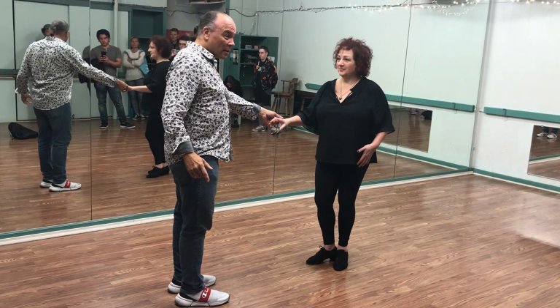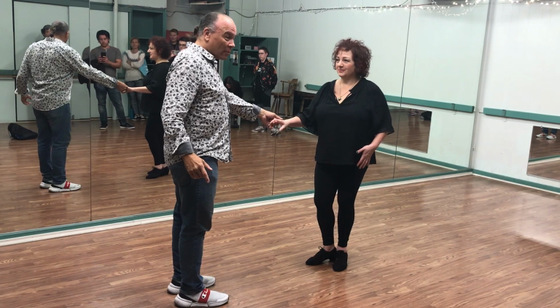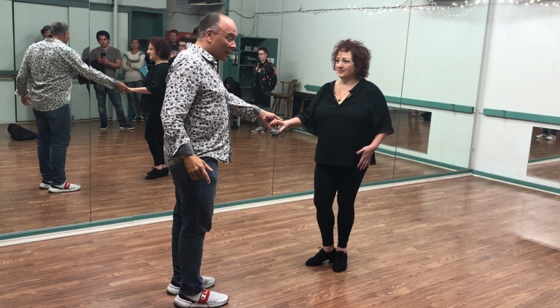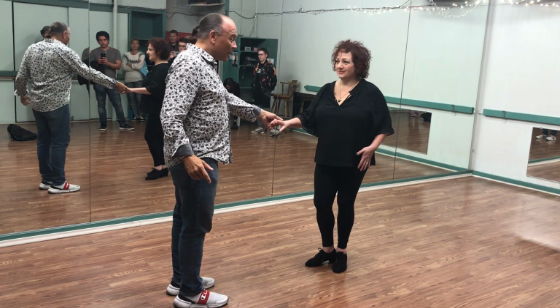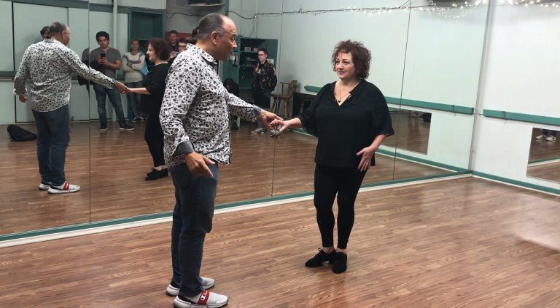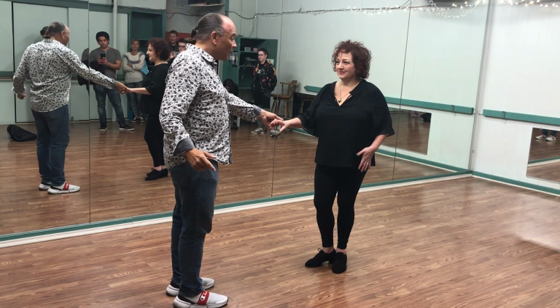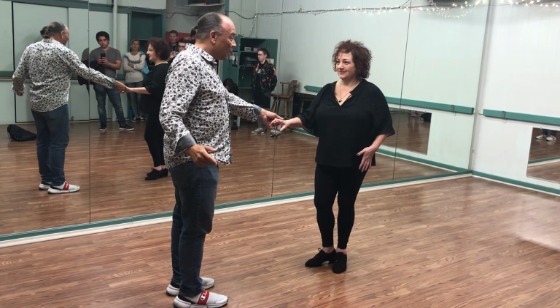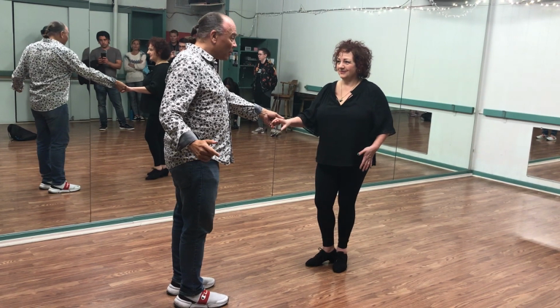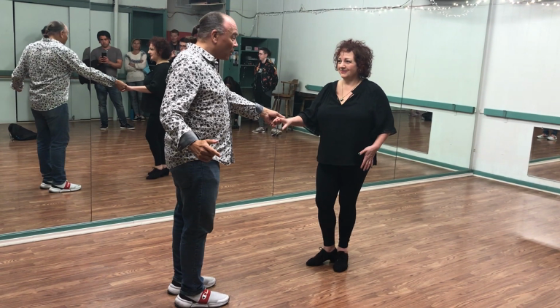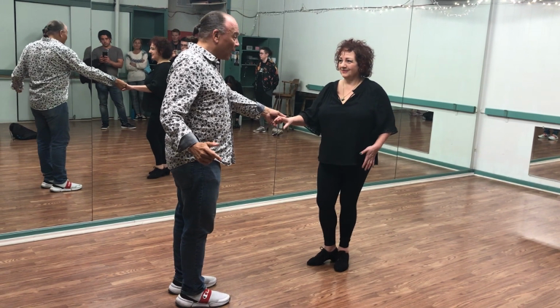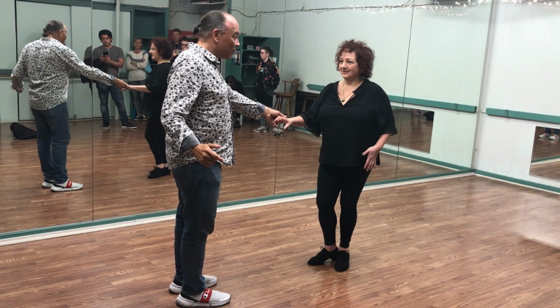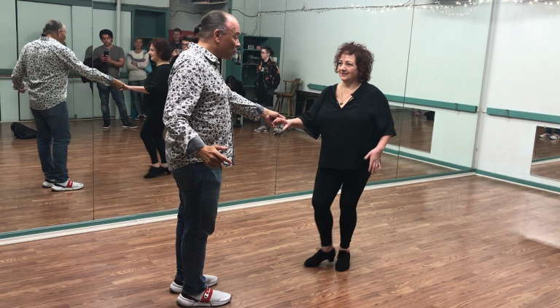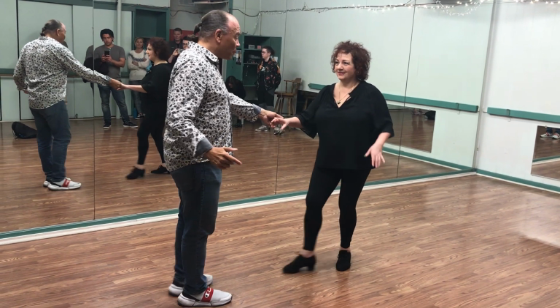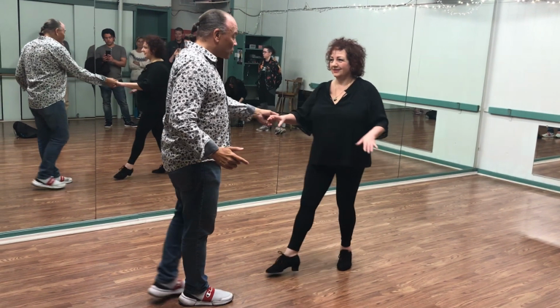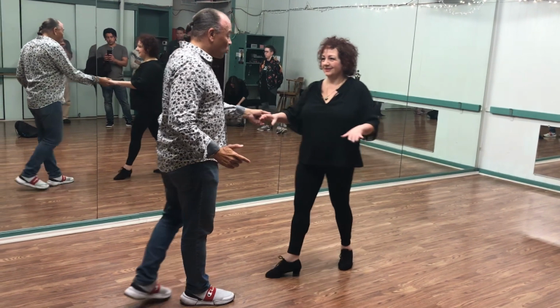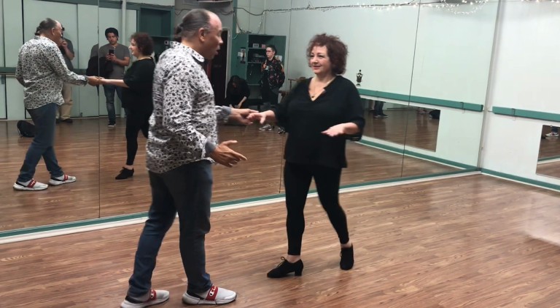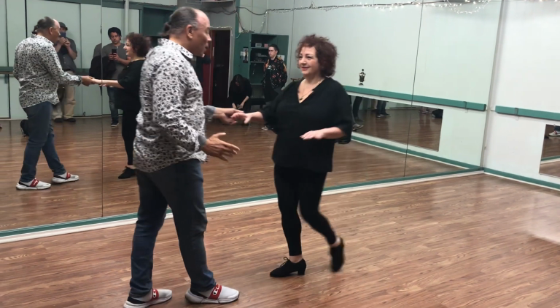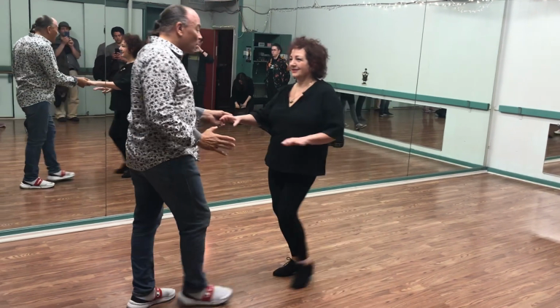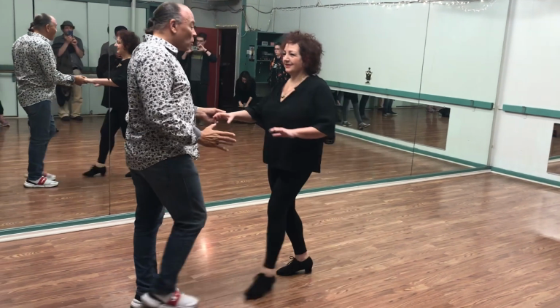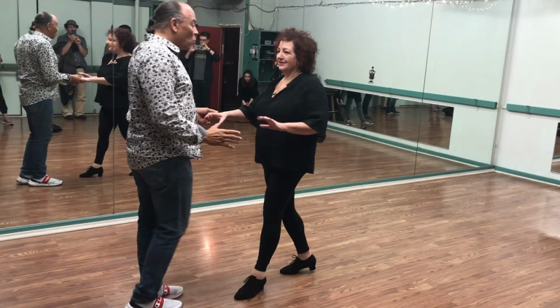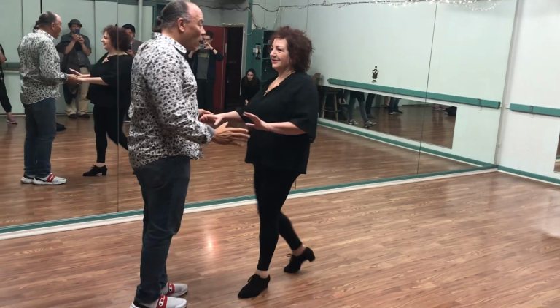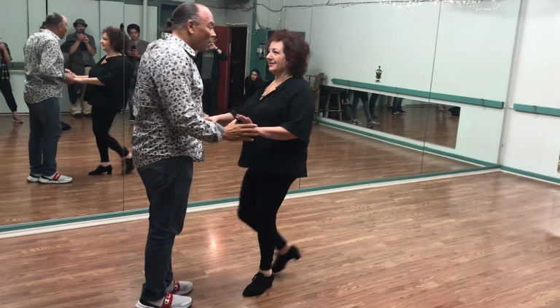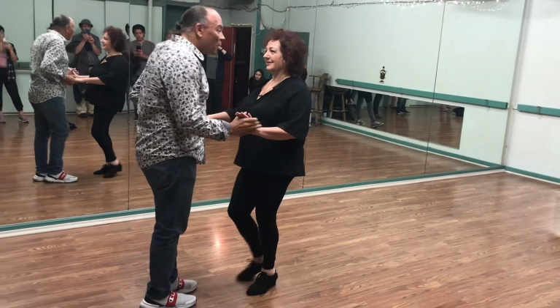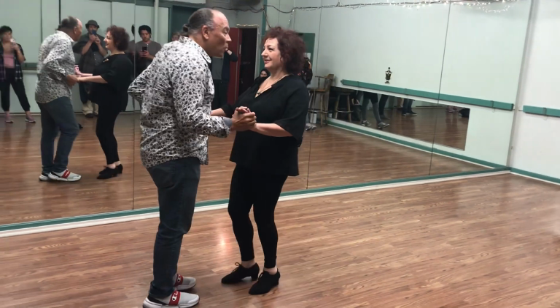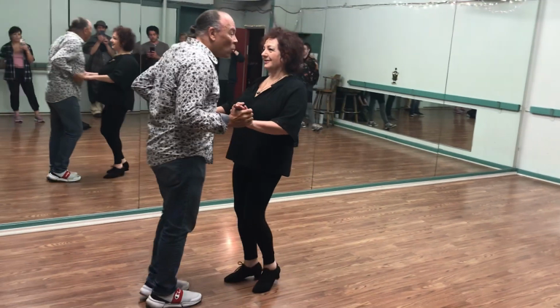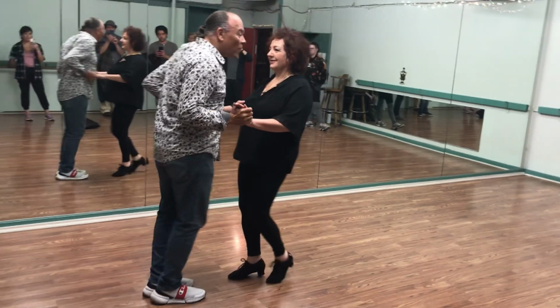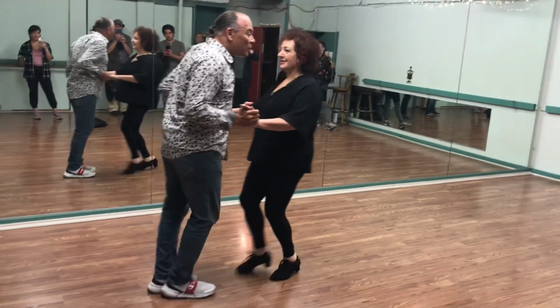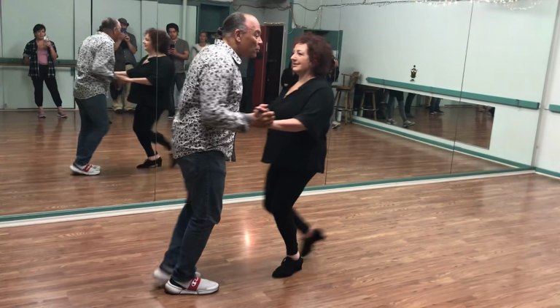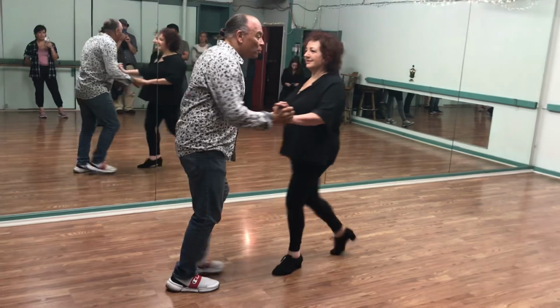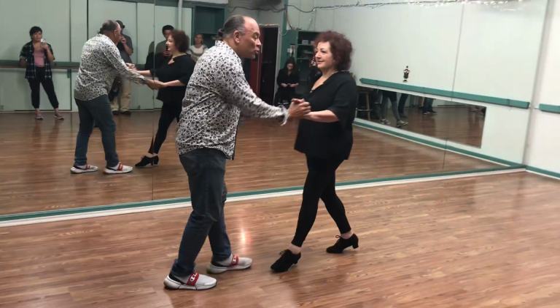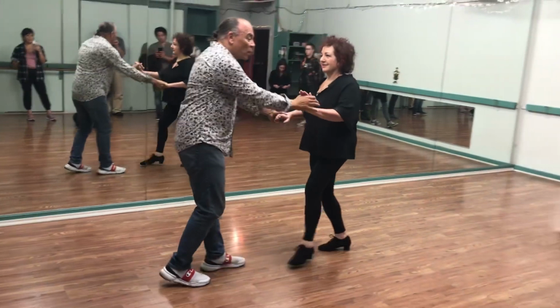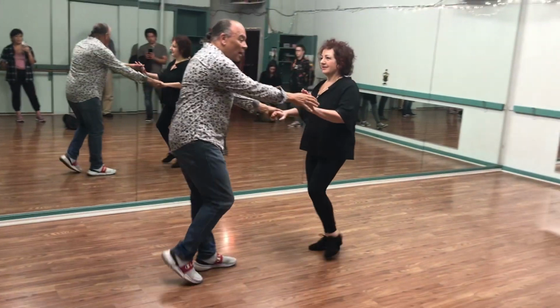Ready? Here we go. And shoulder push. Walk, walk. 1, 2, push away.